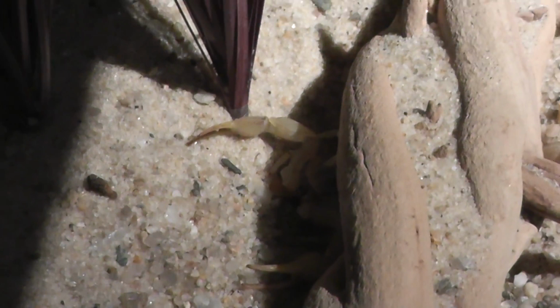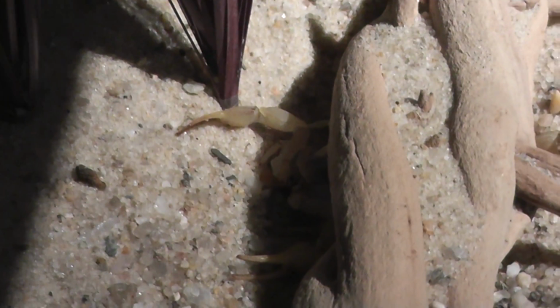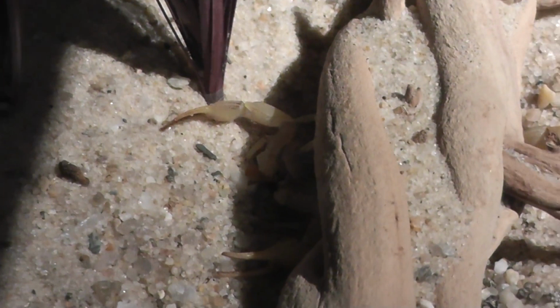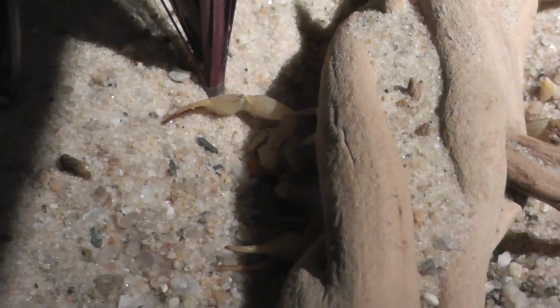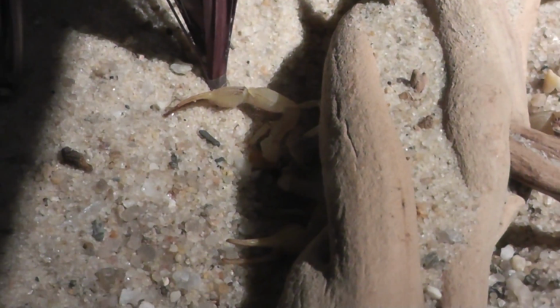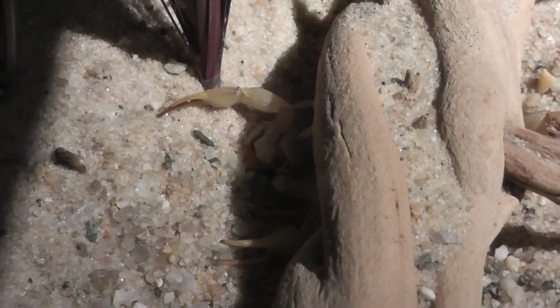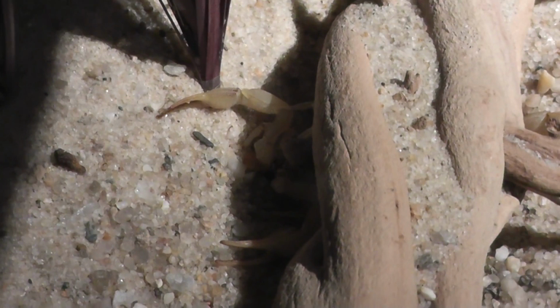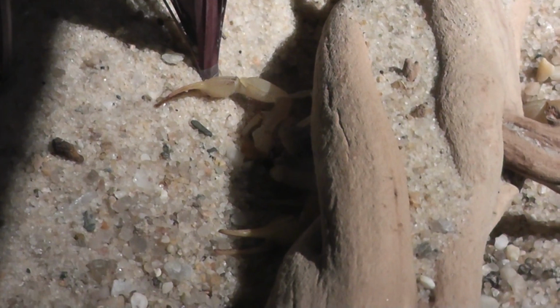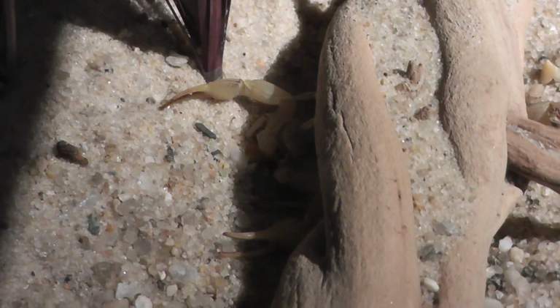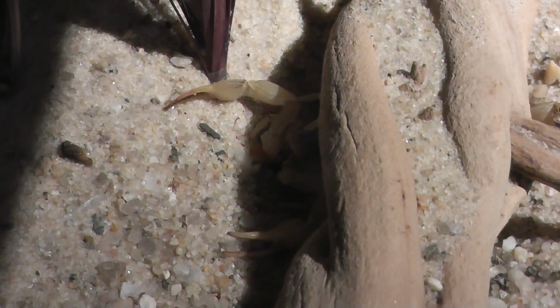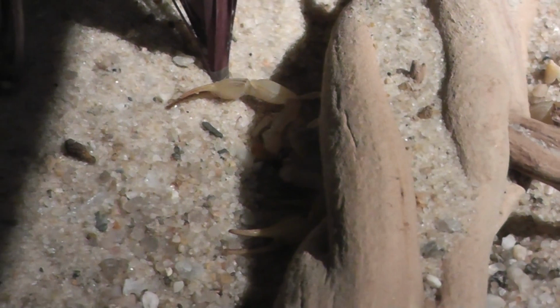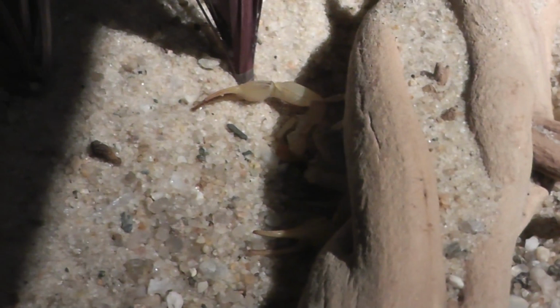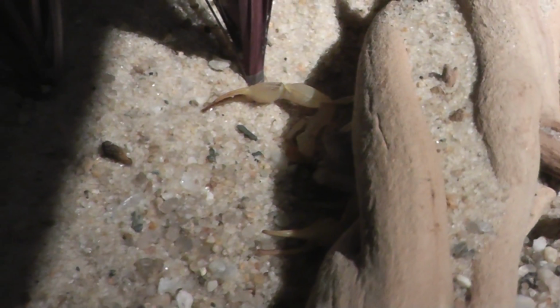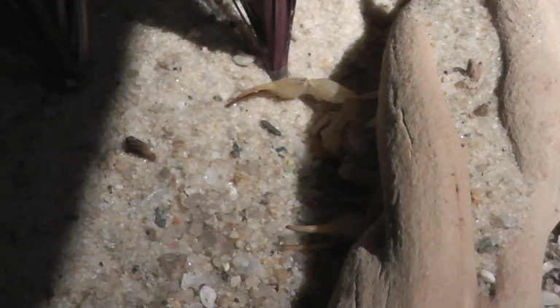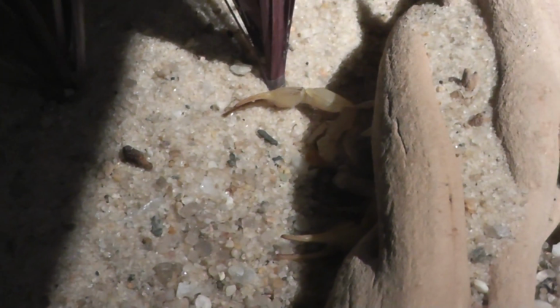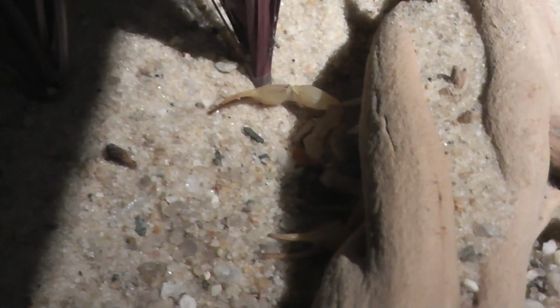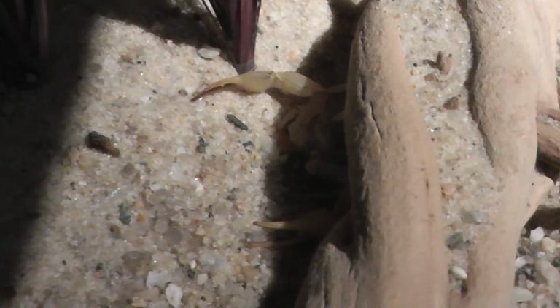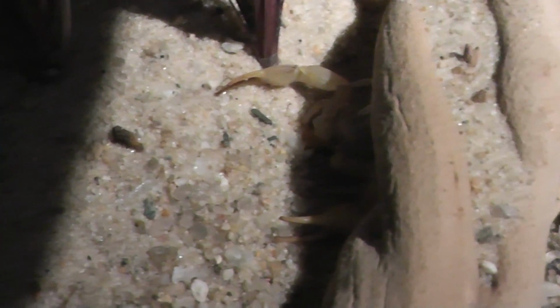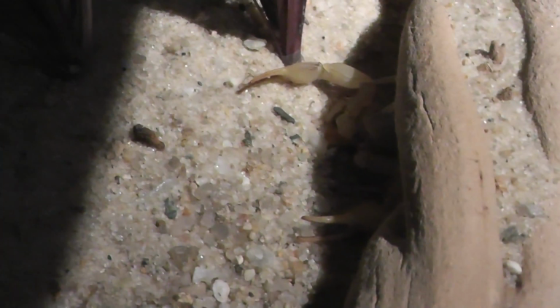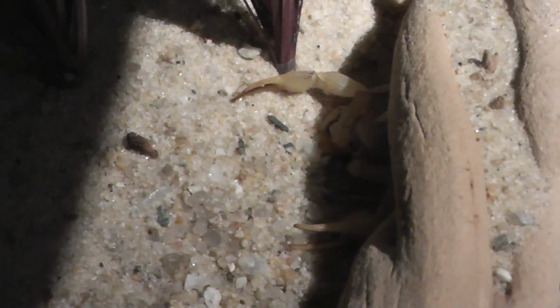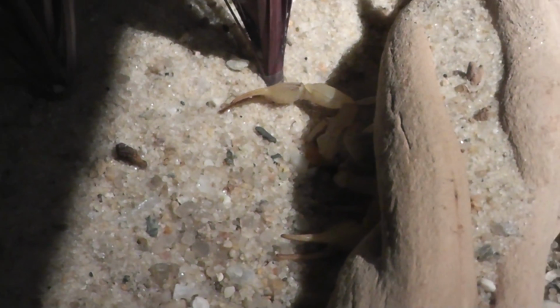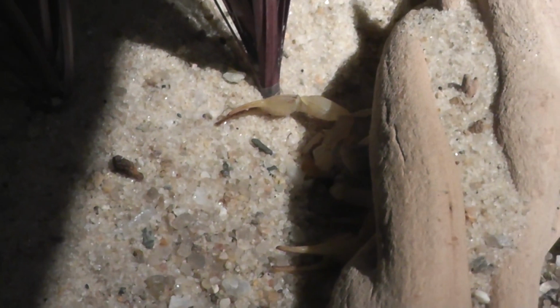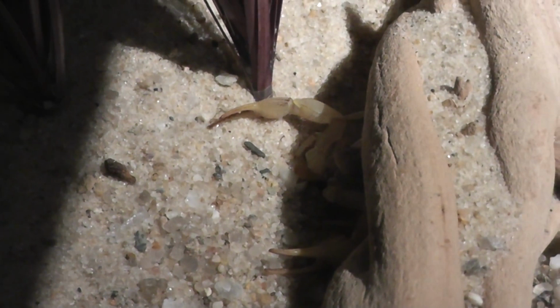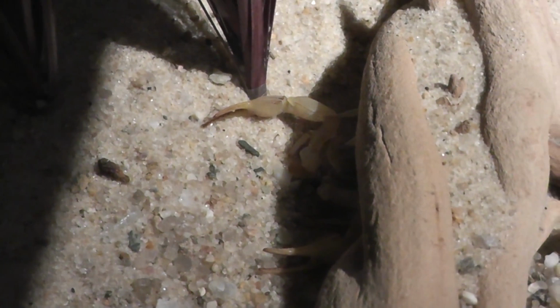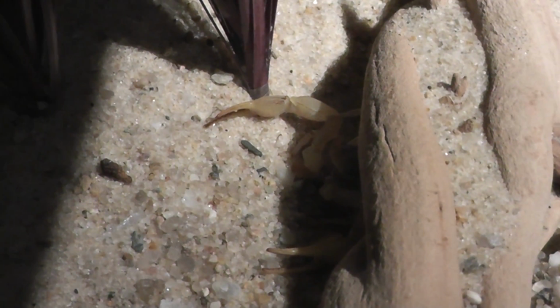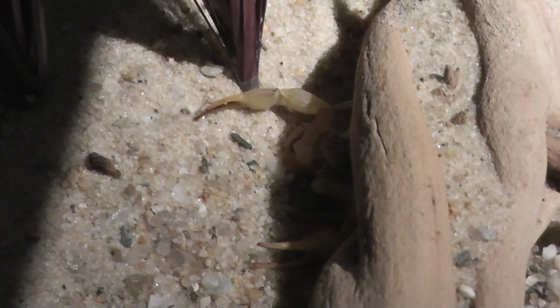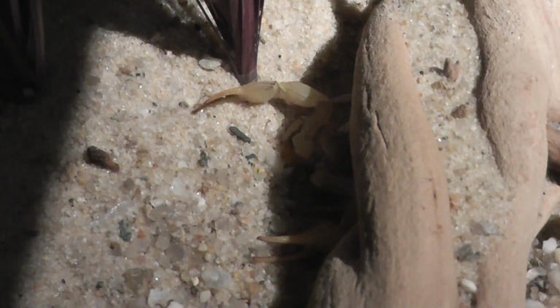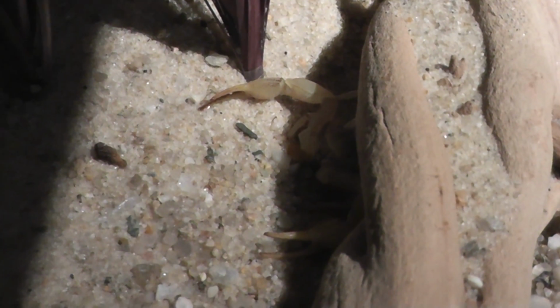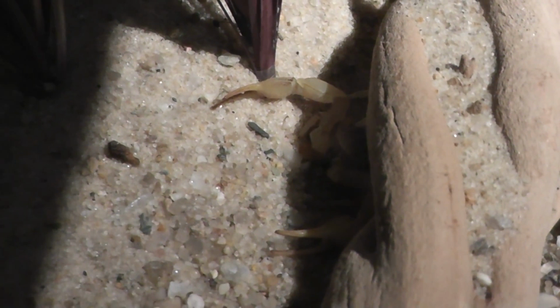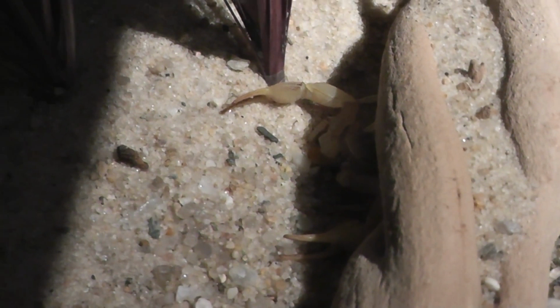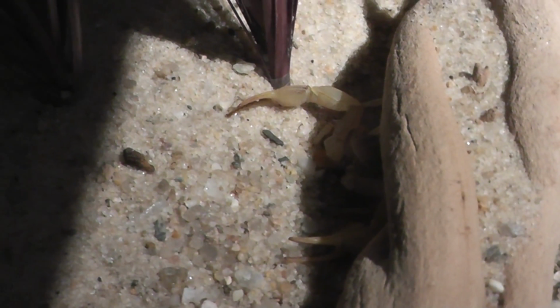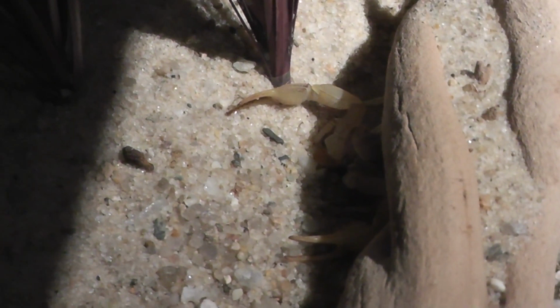The desert hairy scorpion, at the American Museum of Natural History. Signing off.